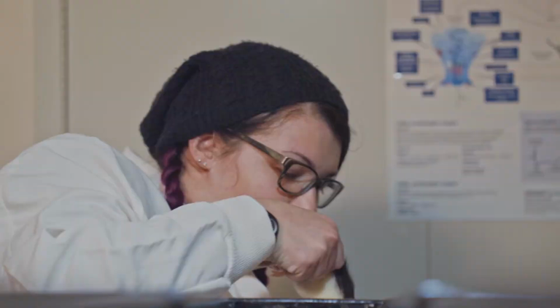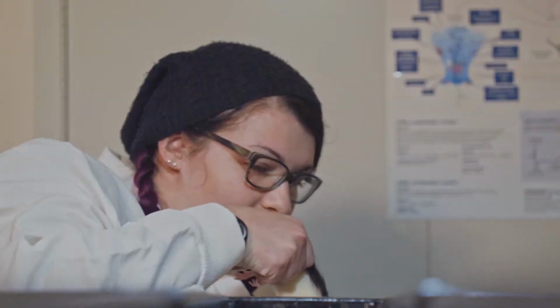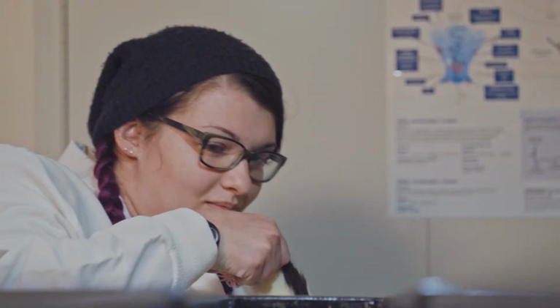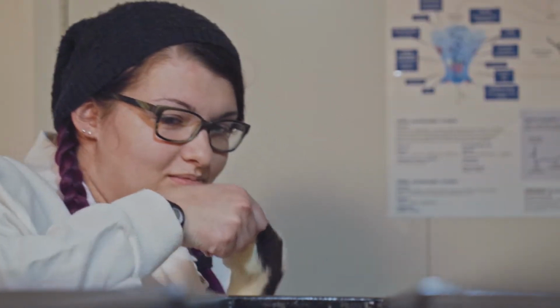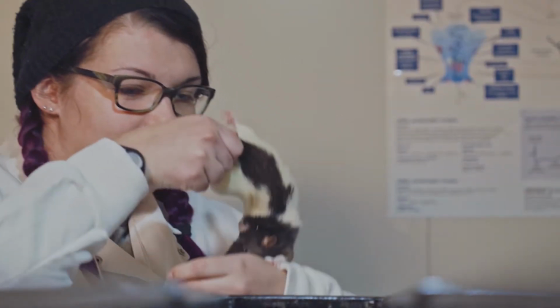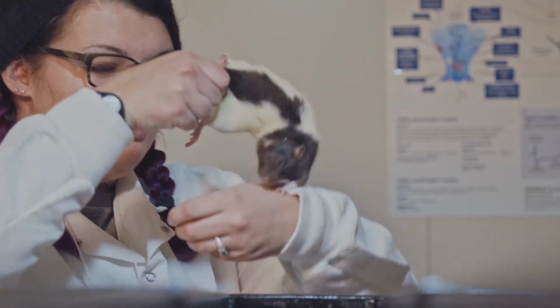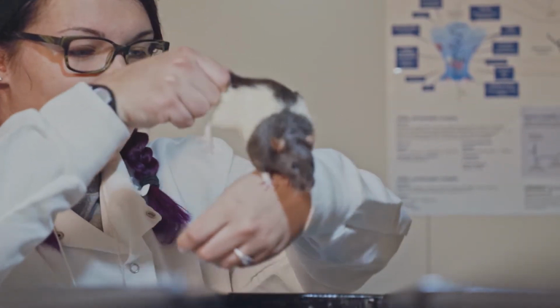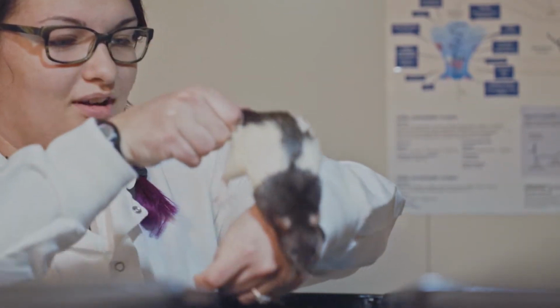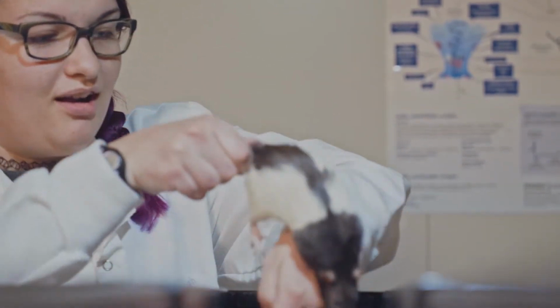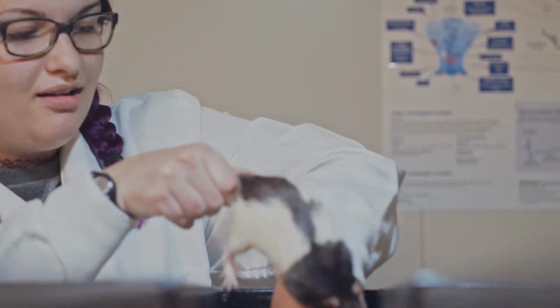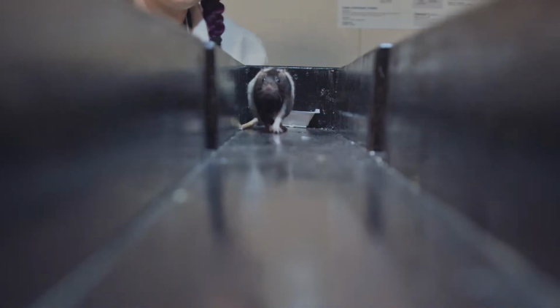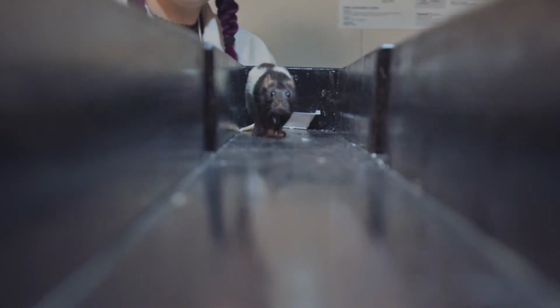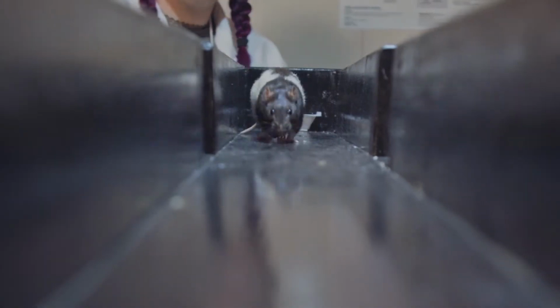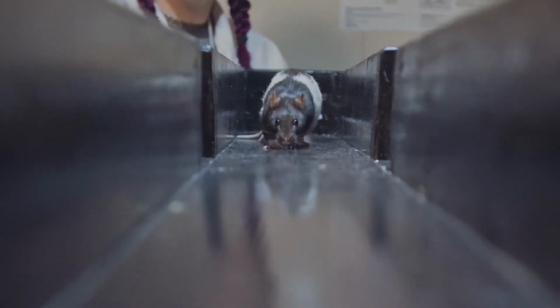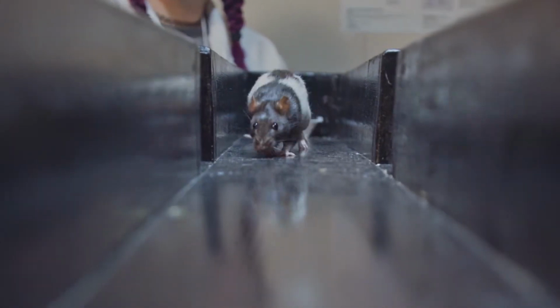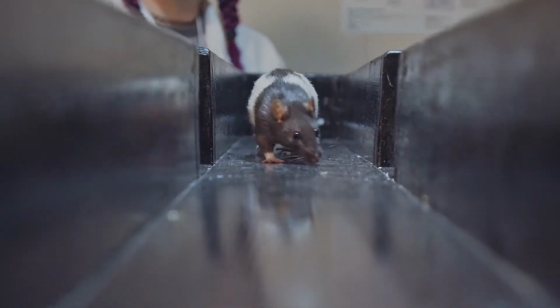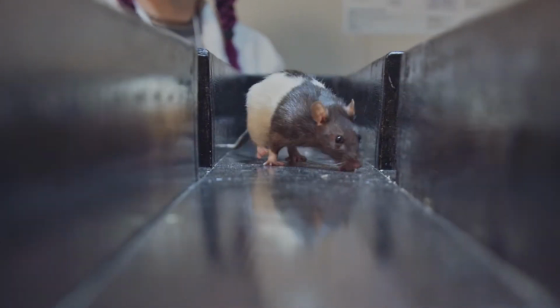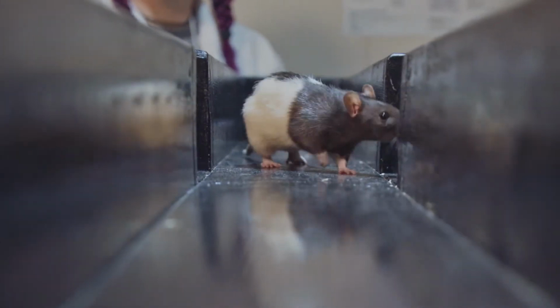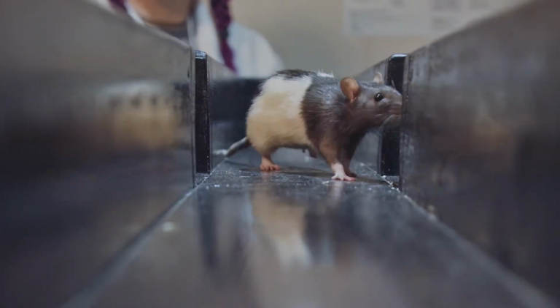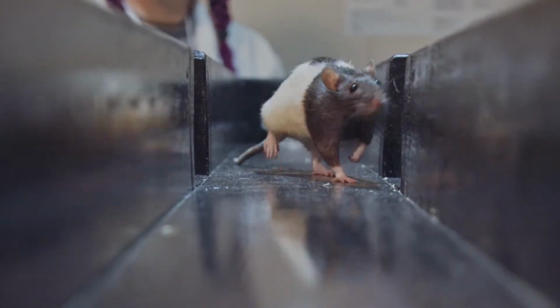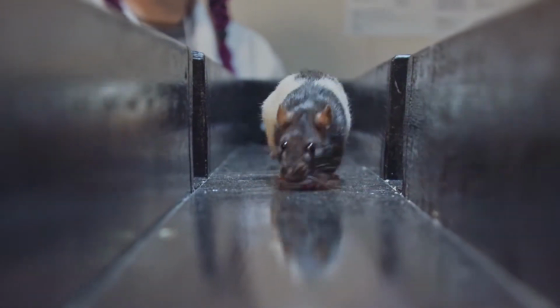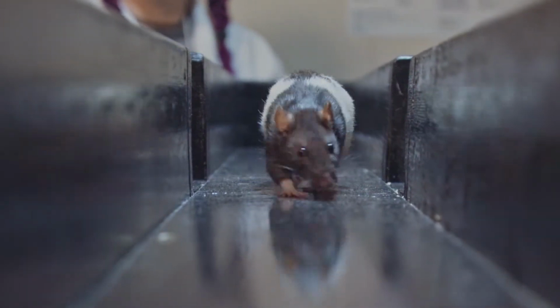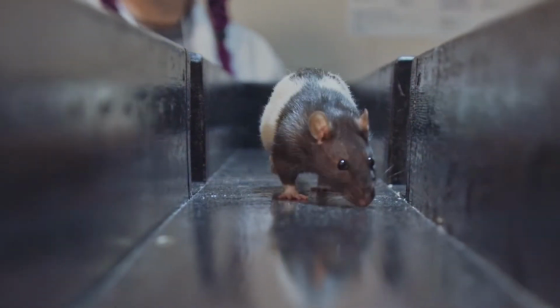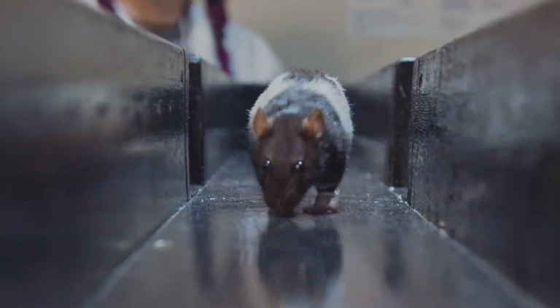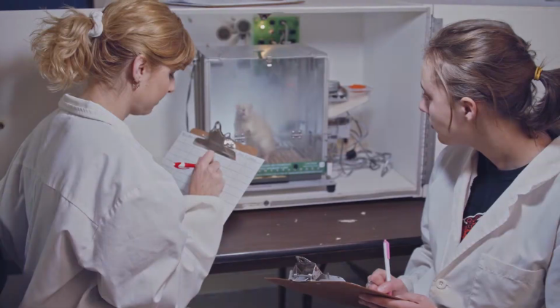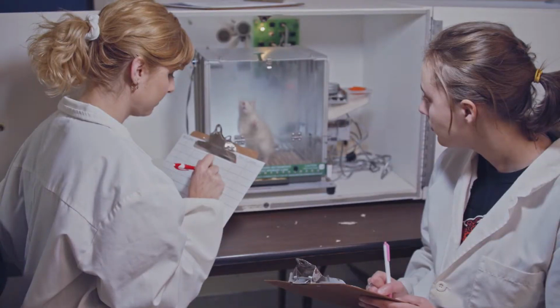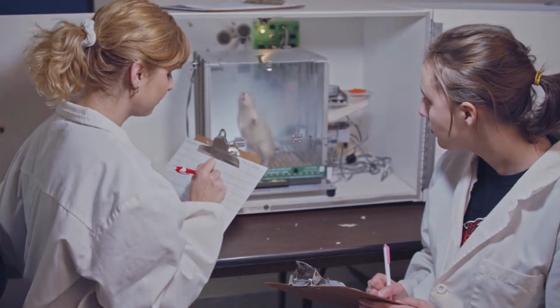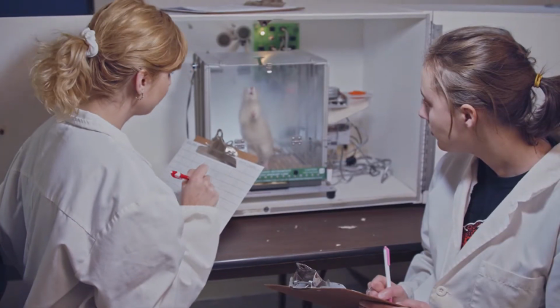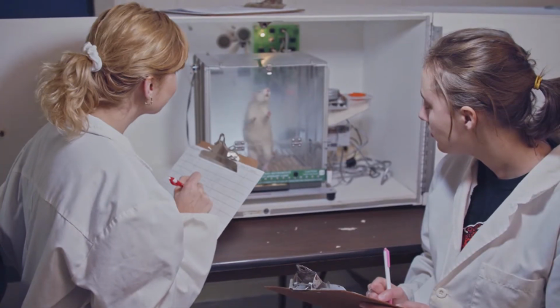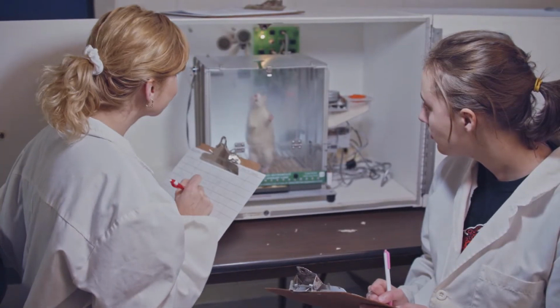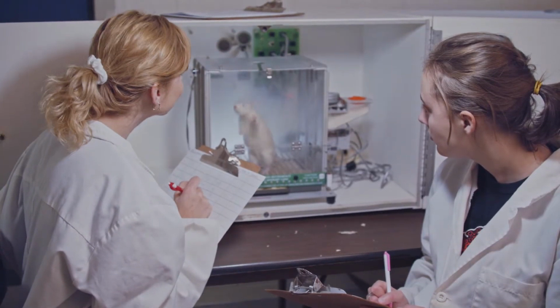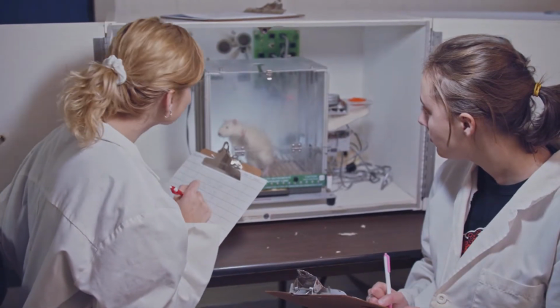We also have a very active small animals research lab that allows us to do research looking at things like attention and other kinds of behavior, particularly working with rats.